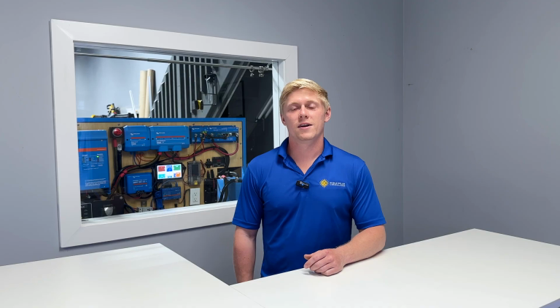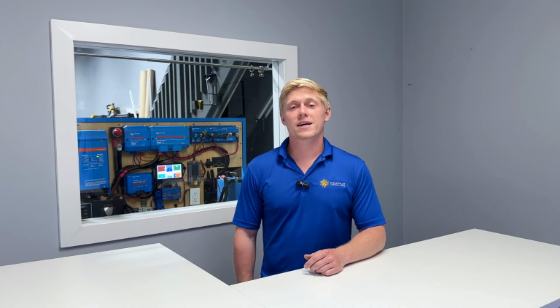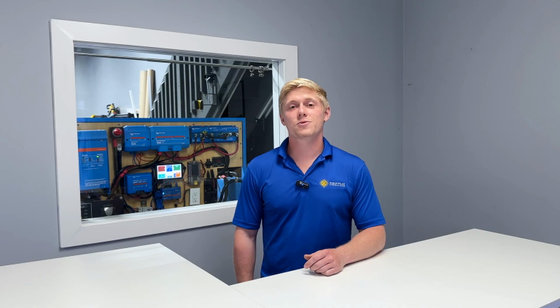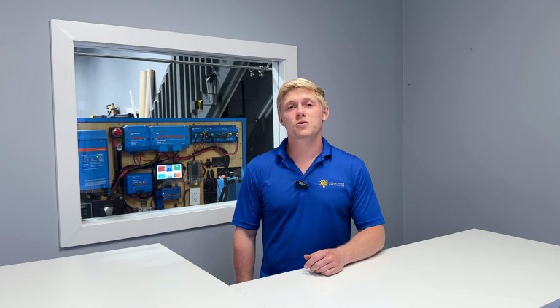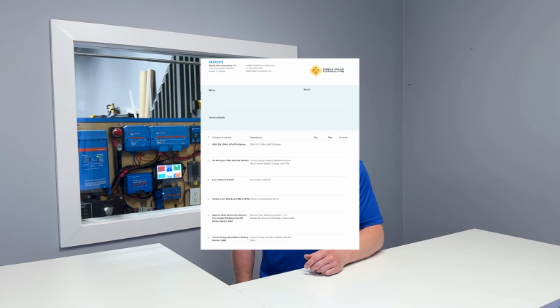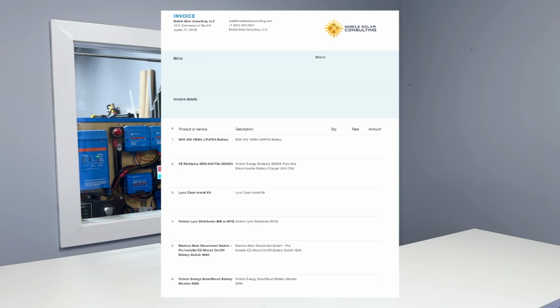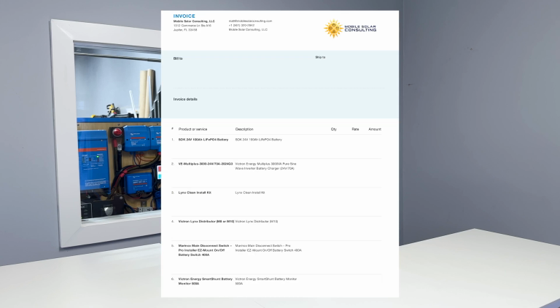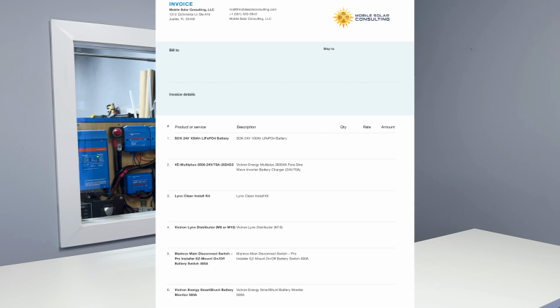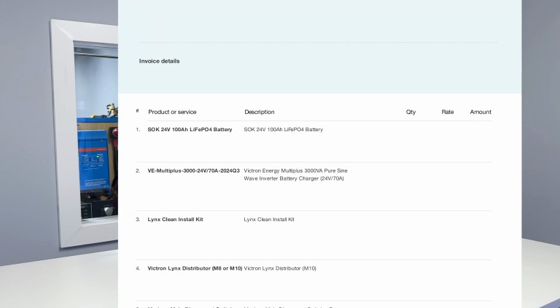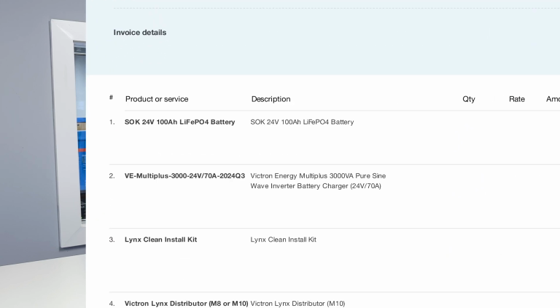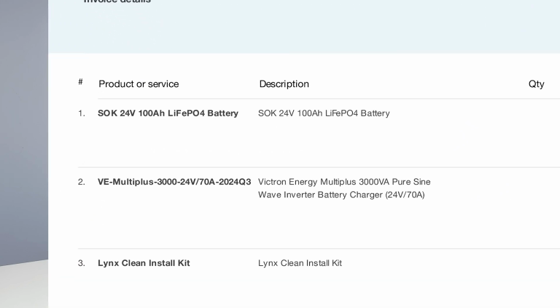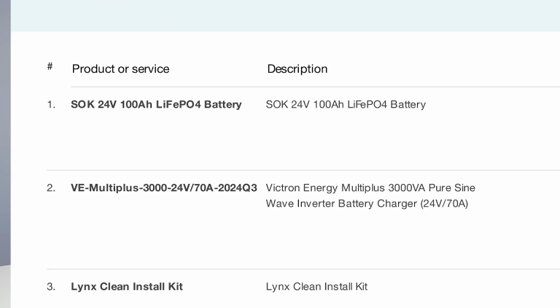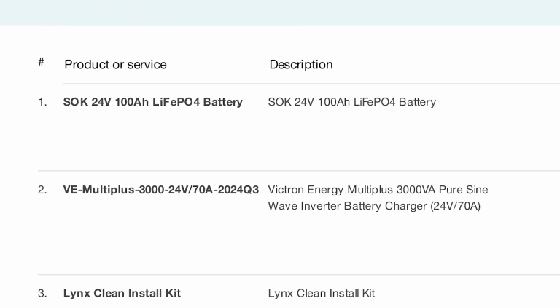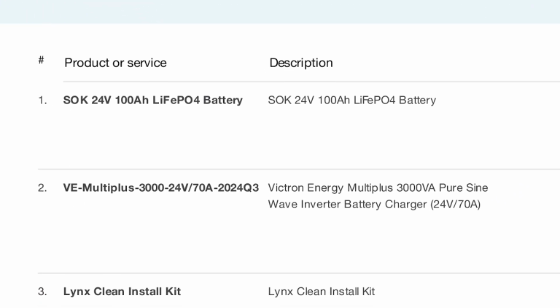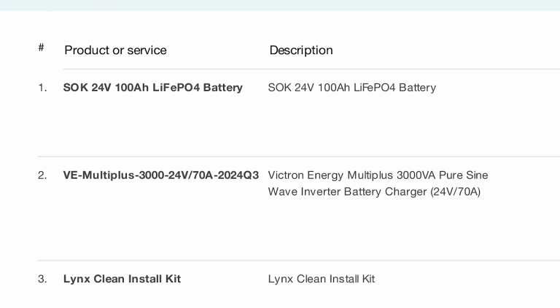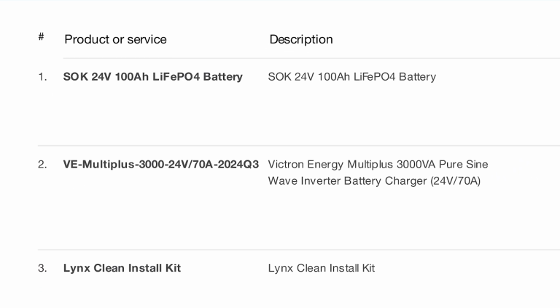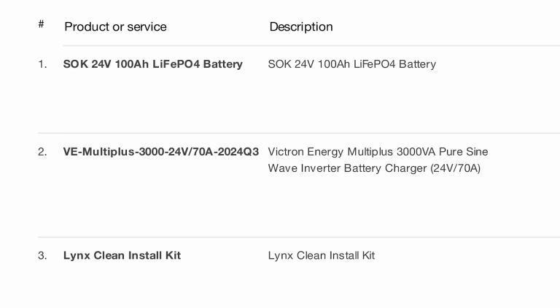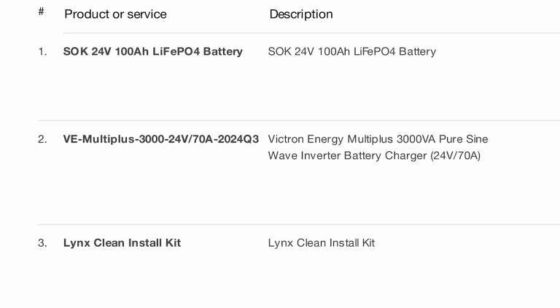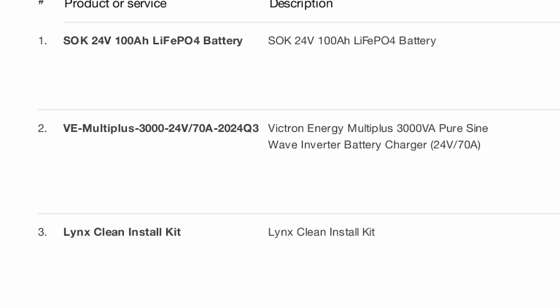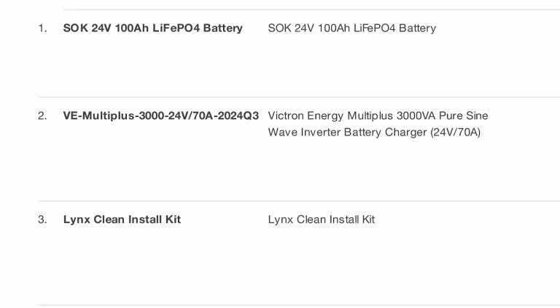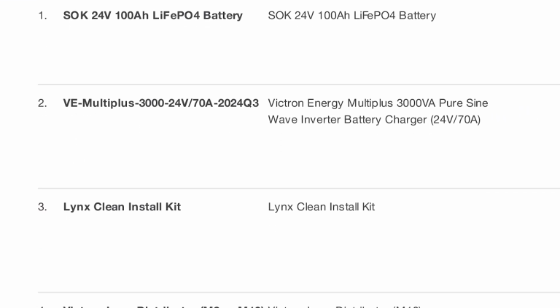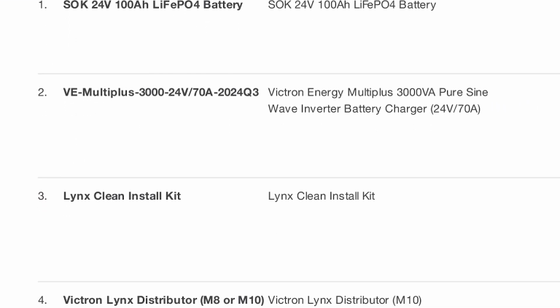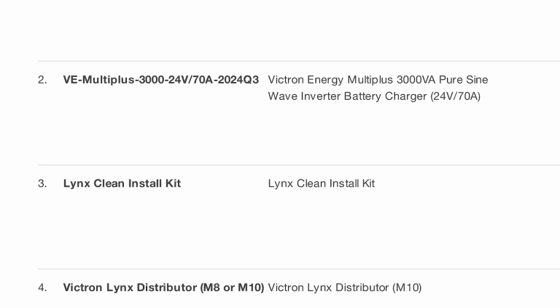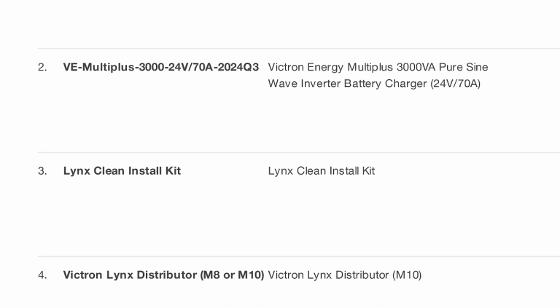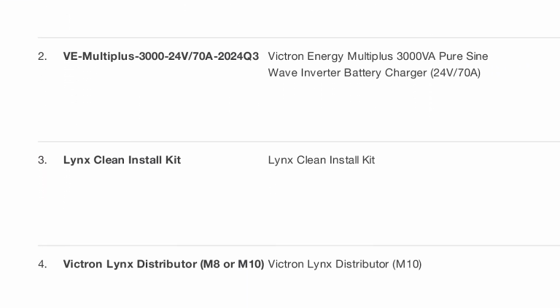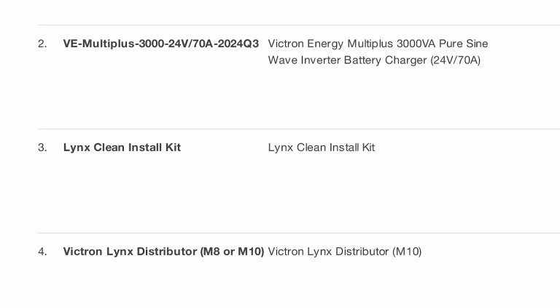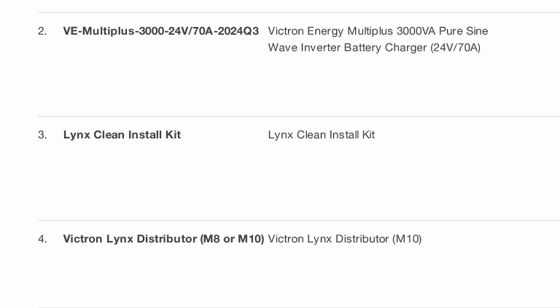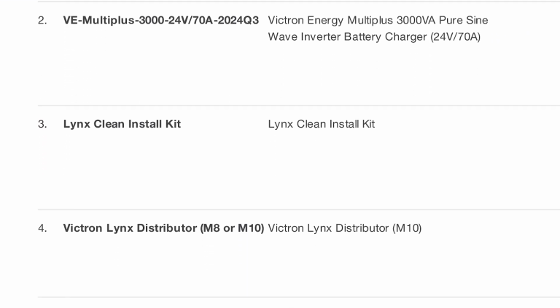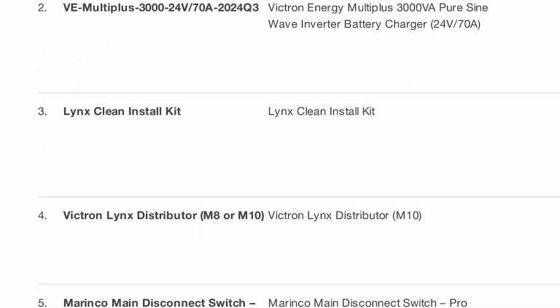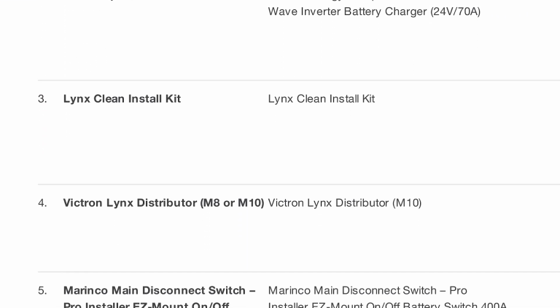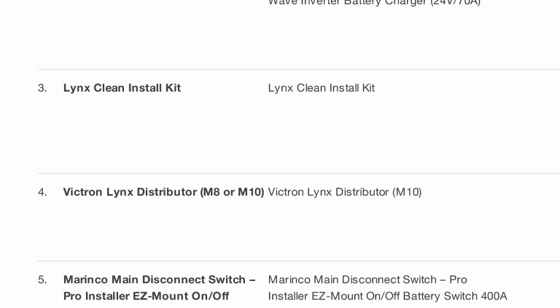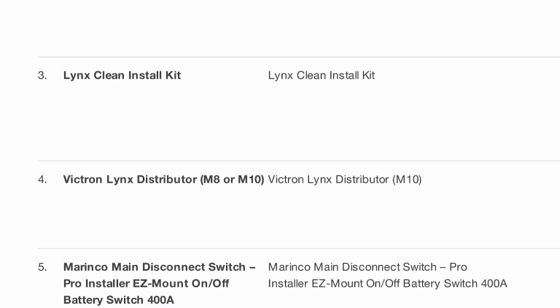Next, we'll create a list of all the equipment that you need to put the system together. This is sent to you as an itemized invoice.